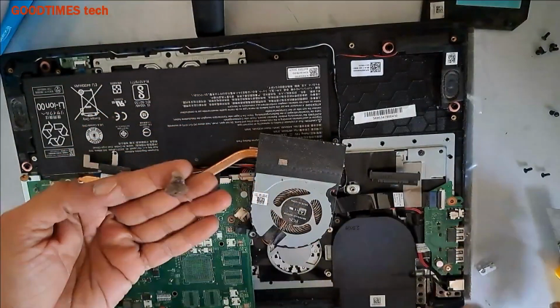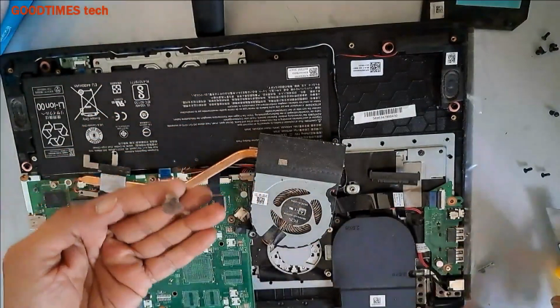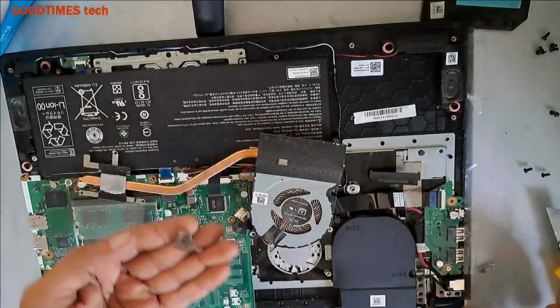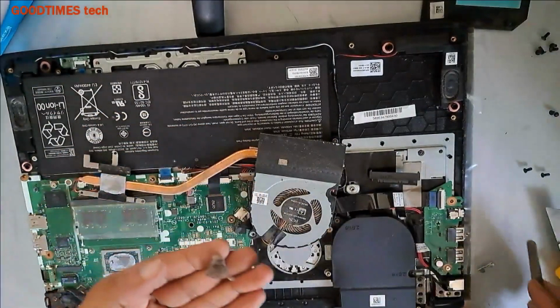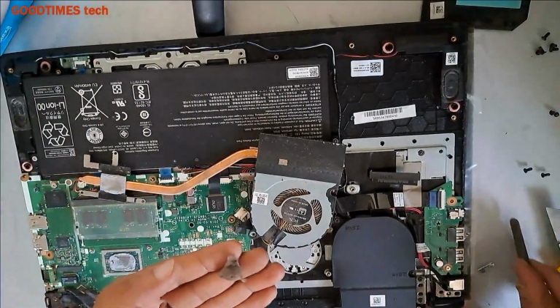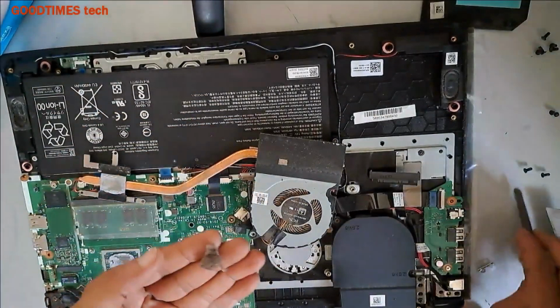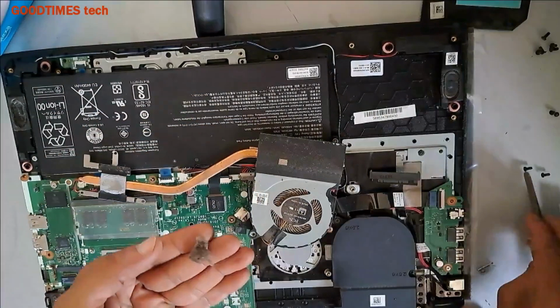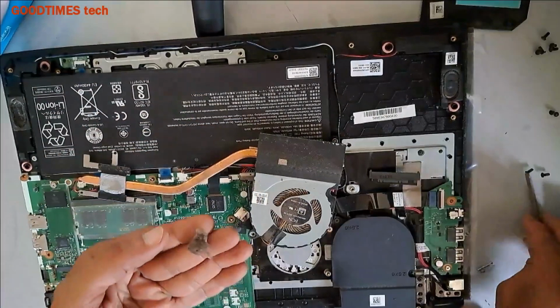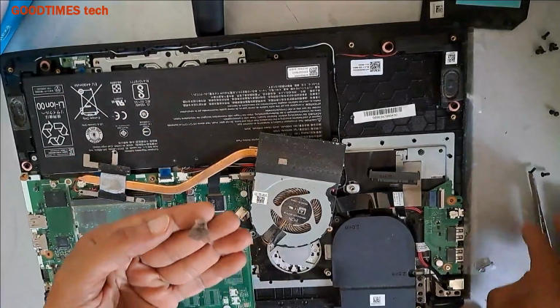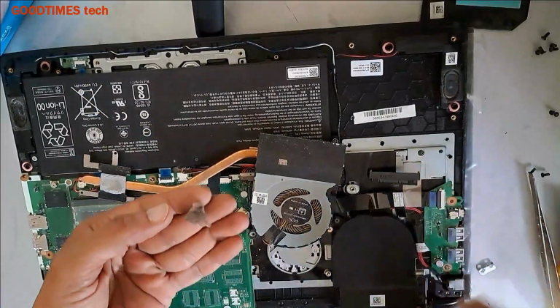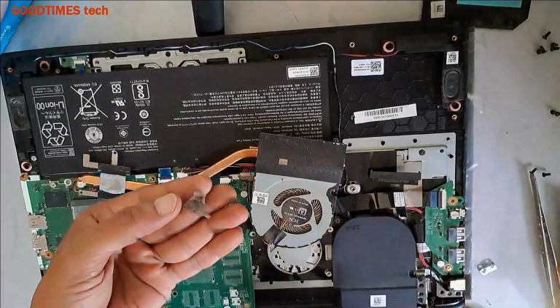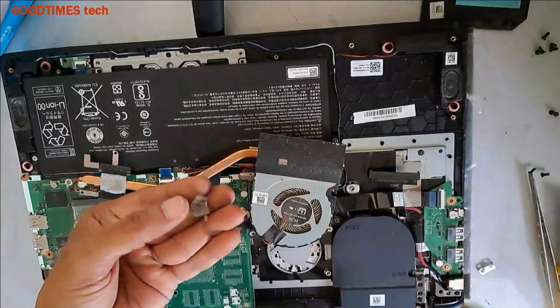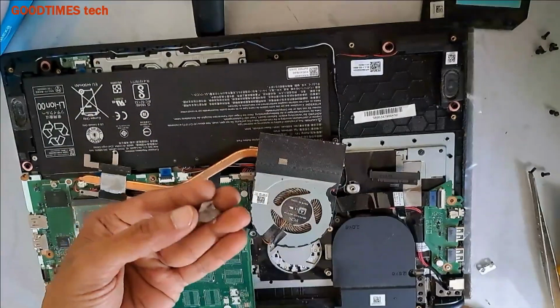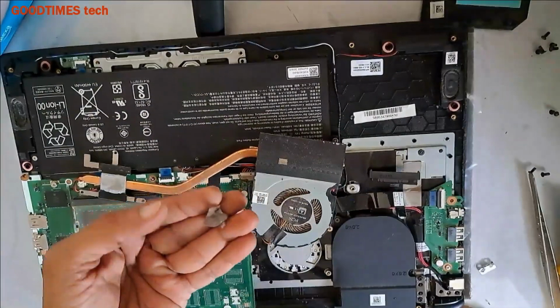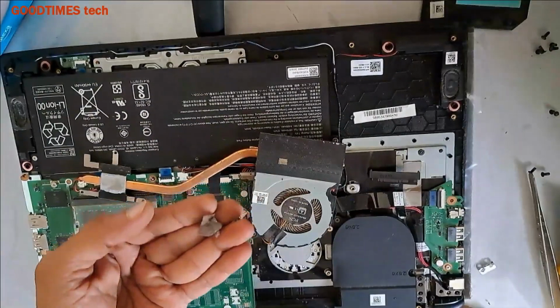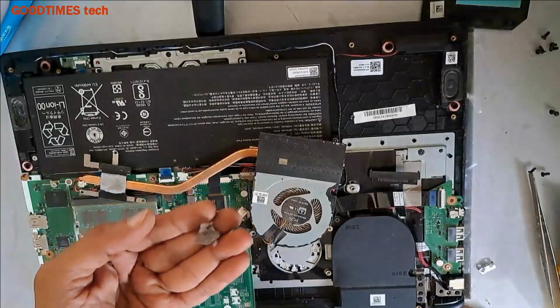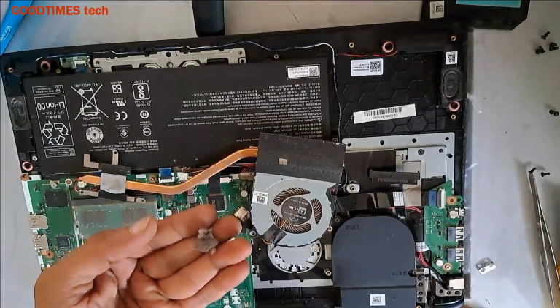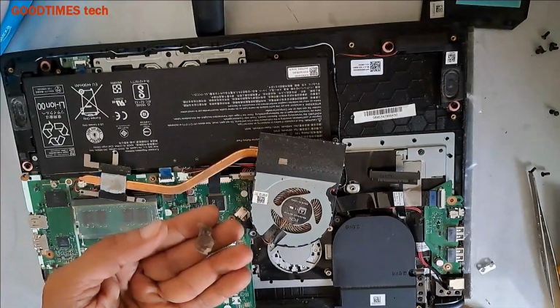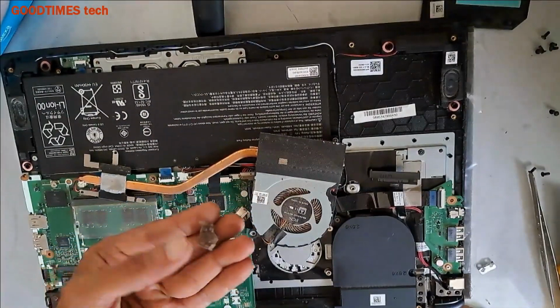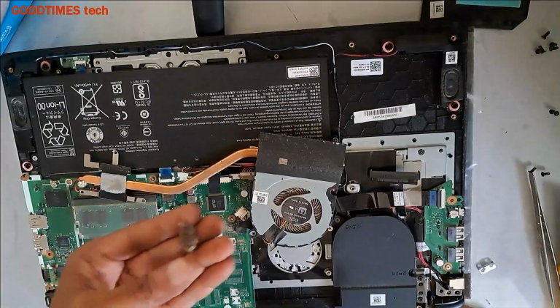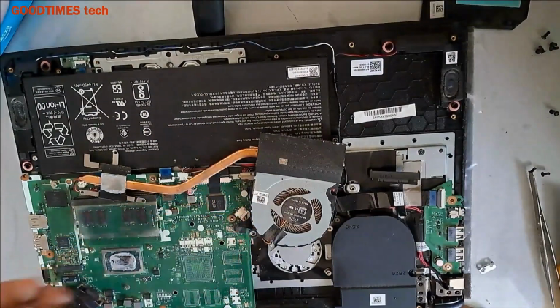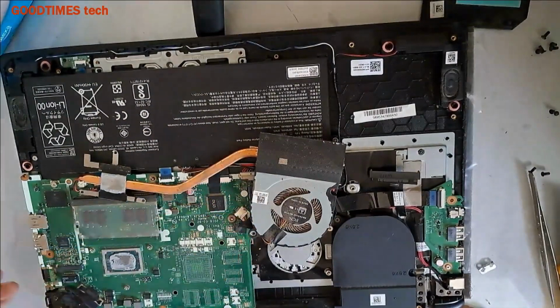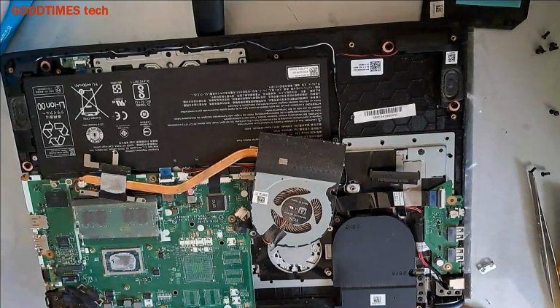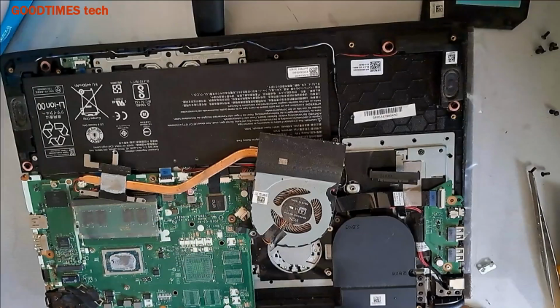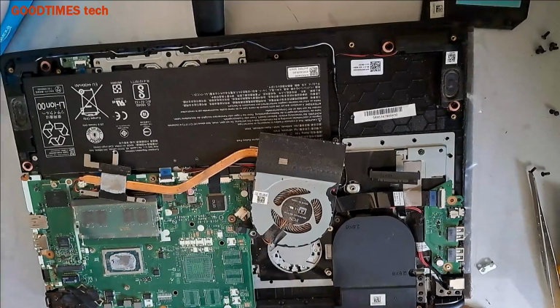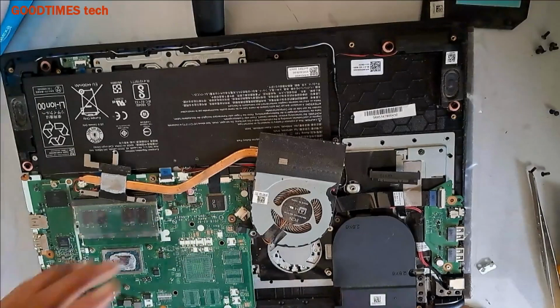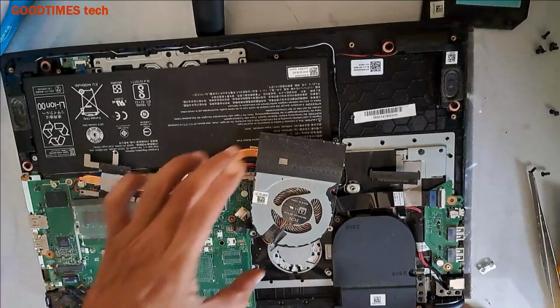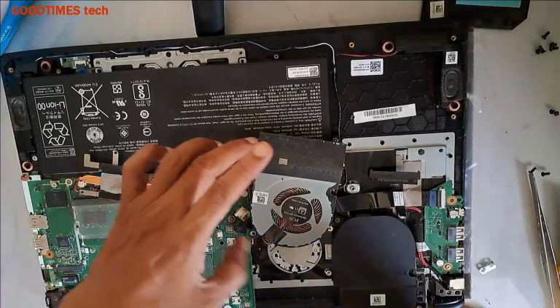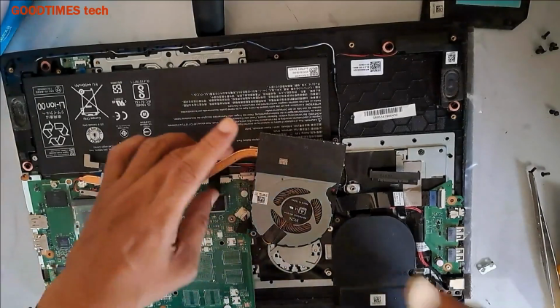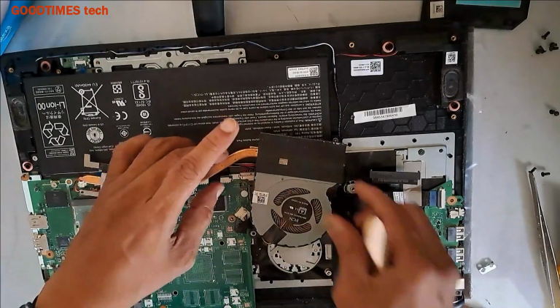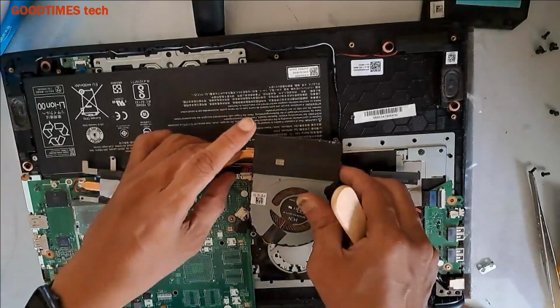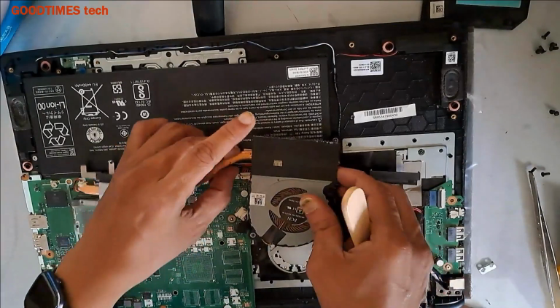This is what is causing the laptop to overheat.